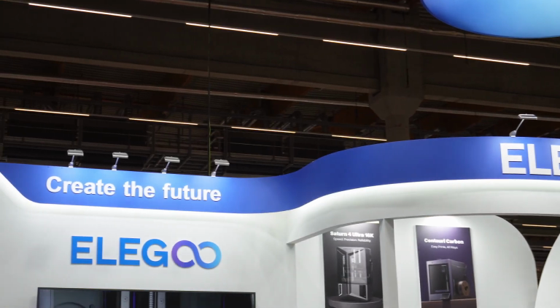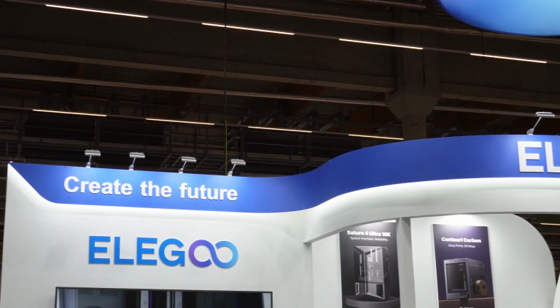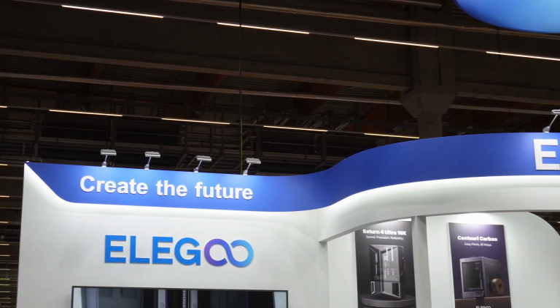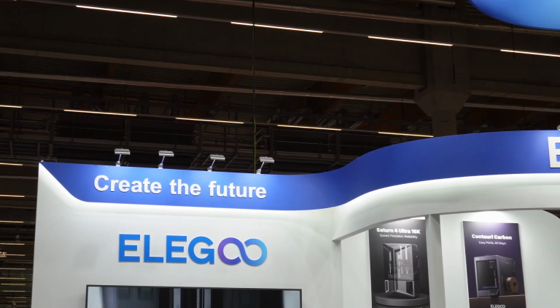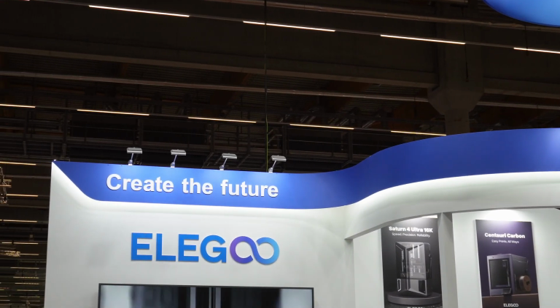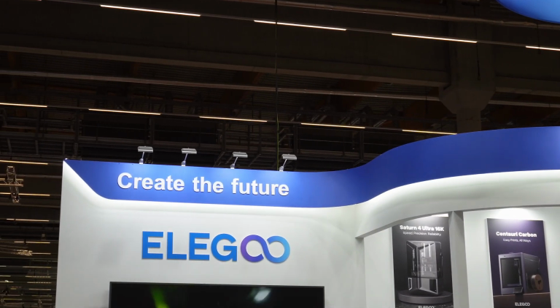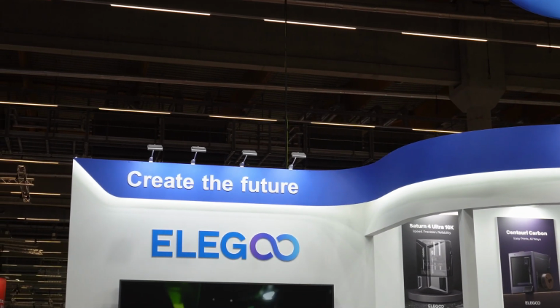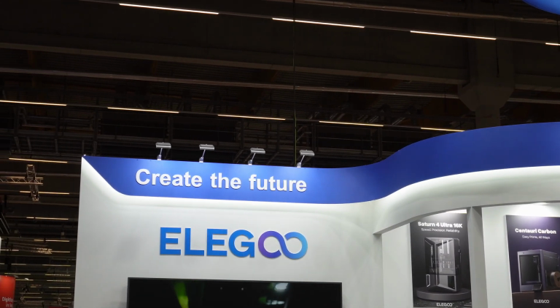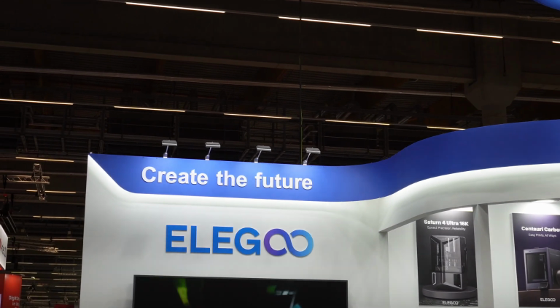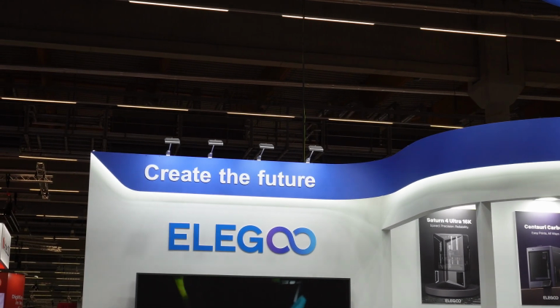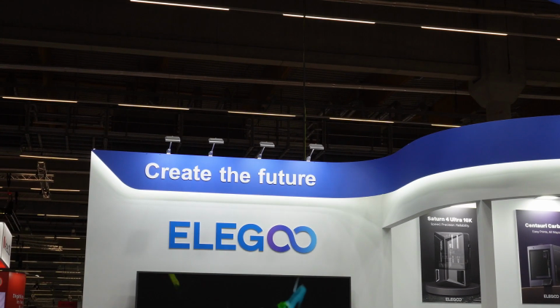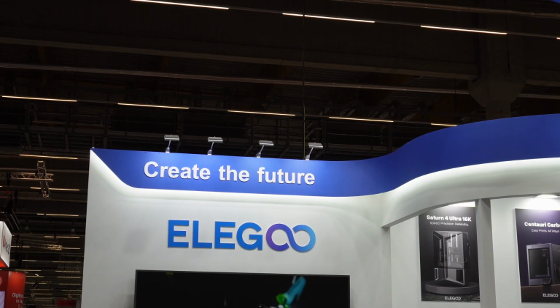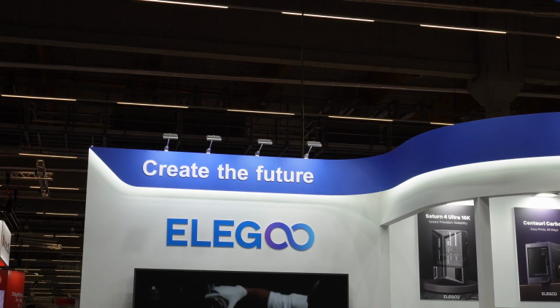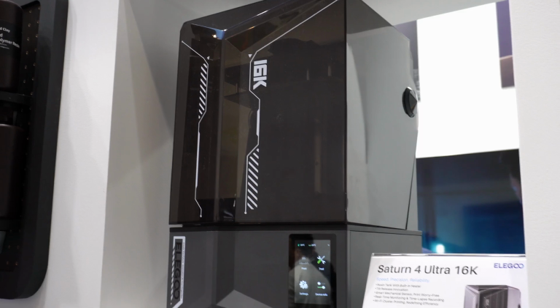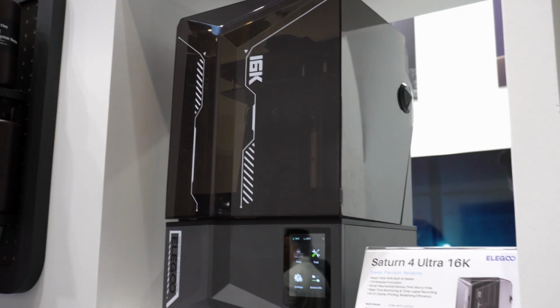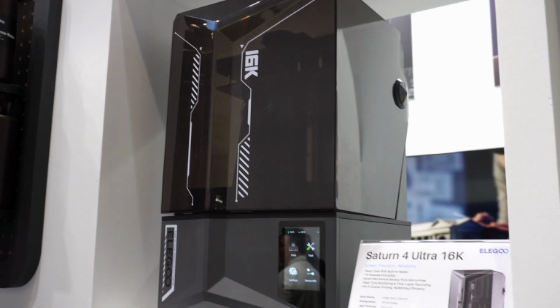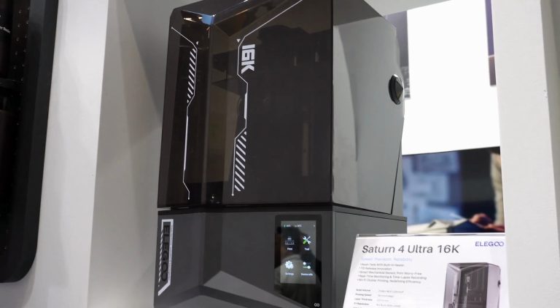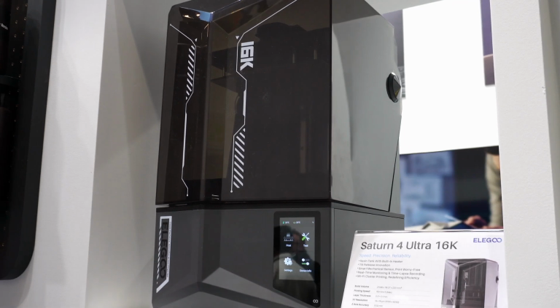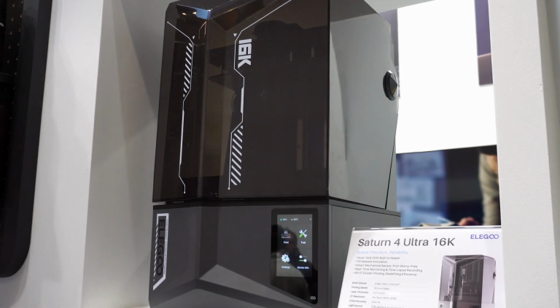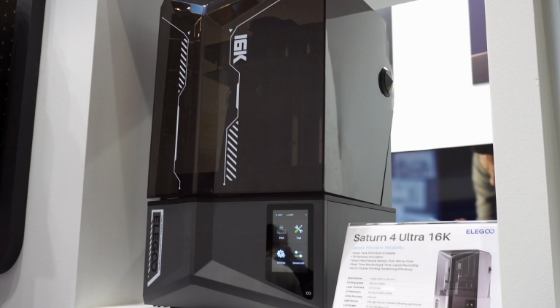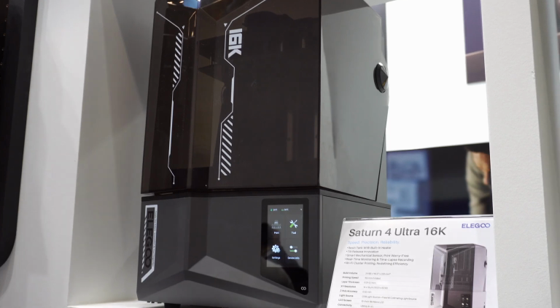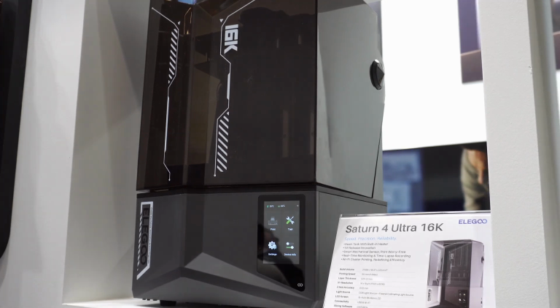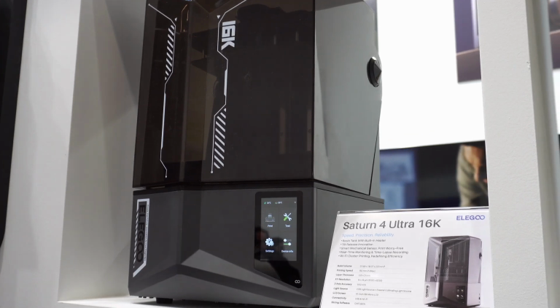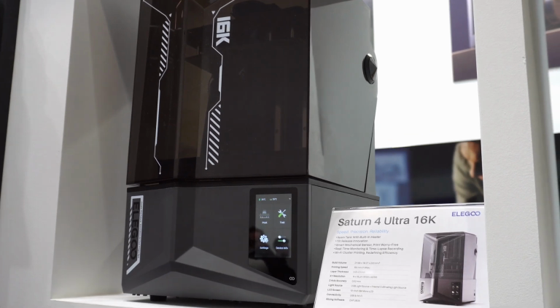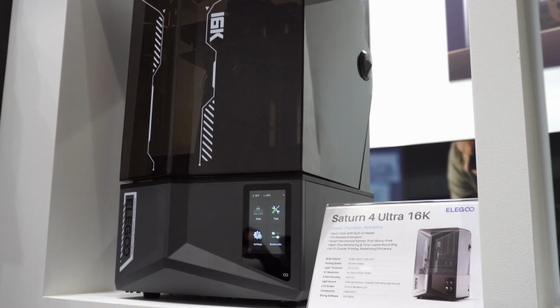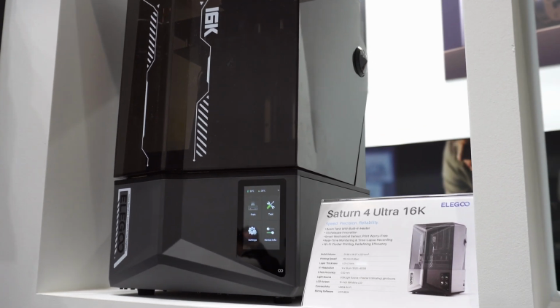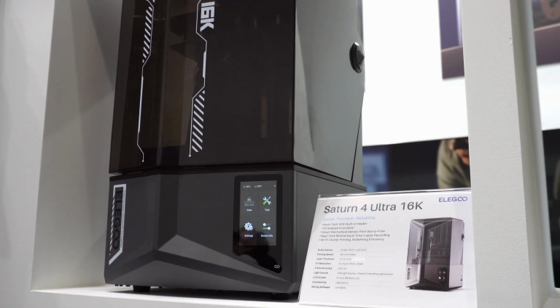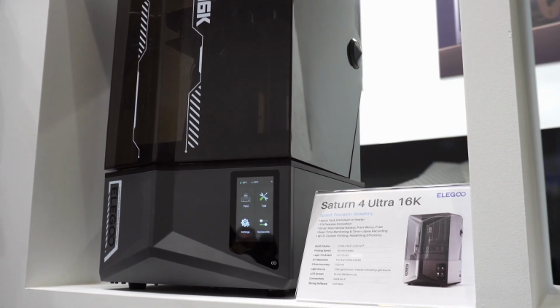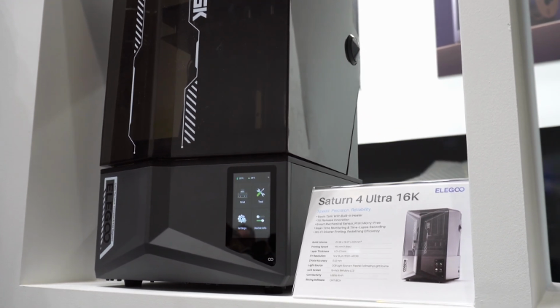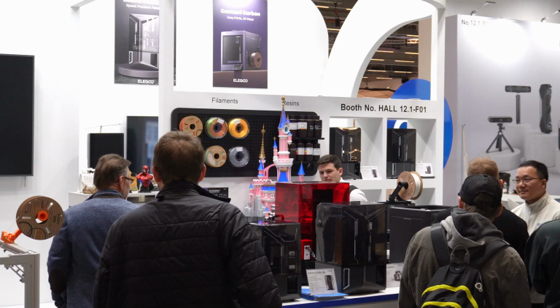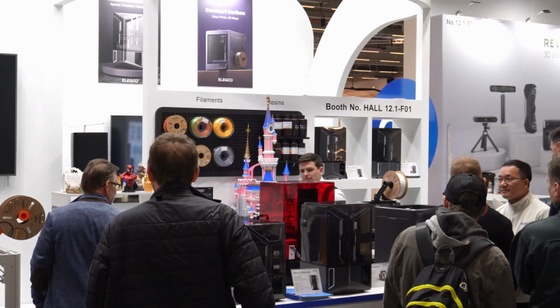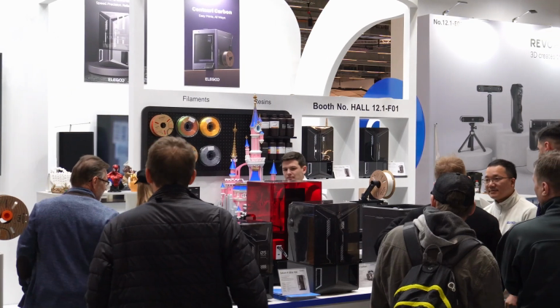And now let's see the new 3D printer from Elegoo and the updates for the Orange Storm Giga.